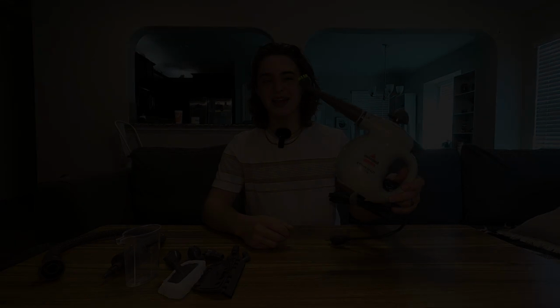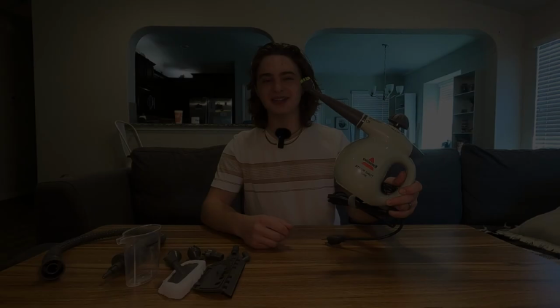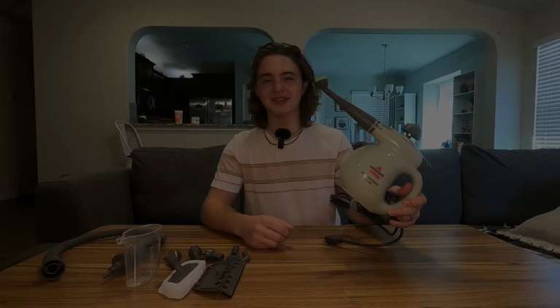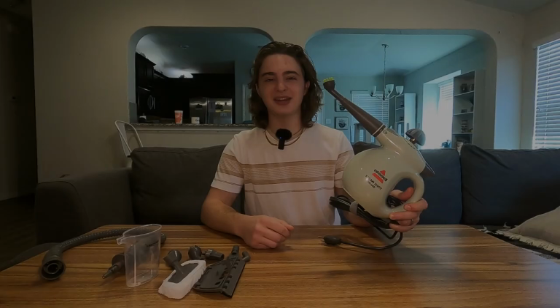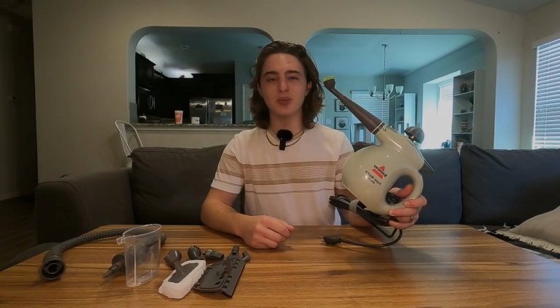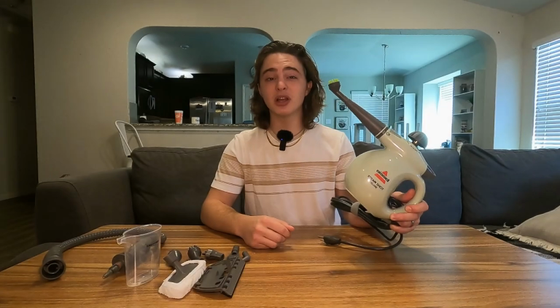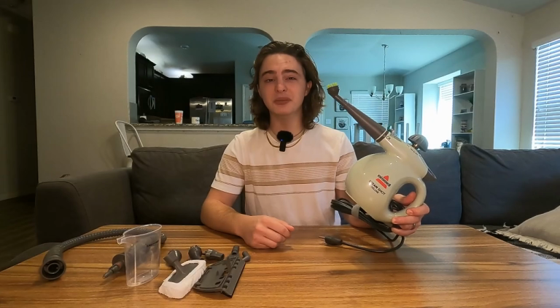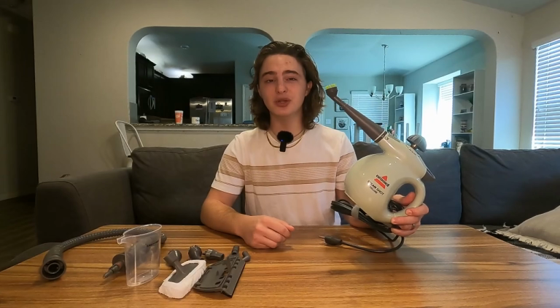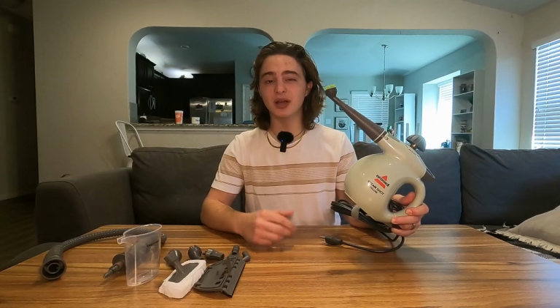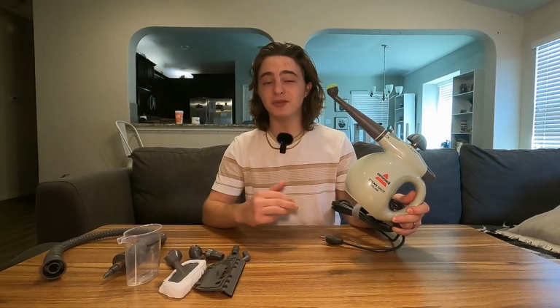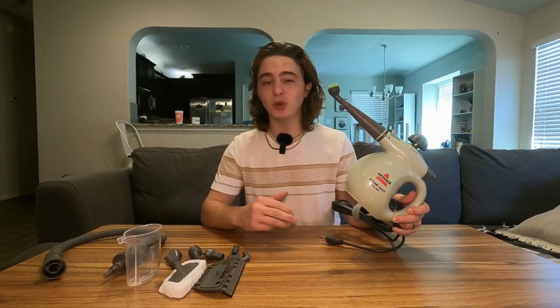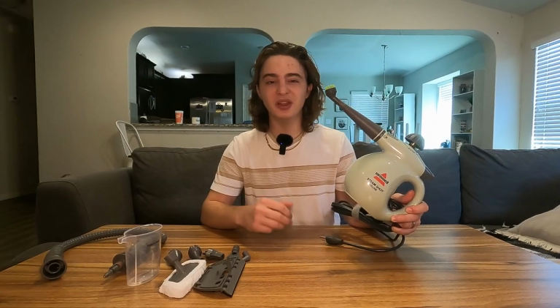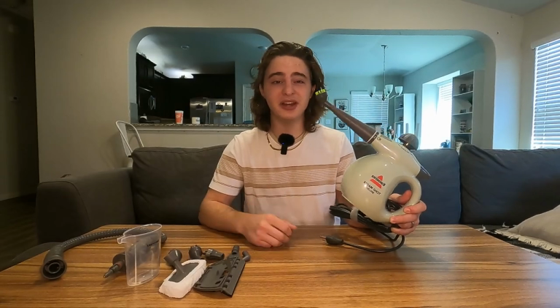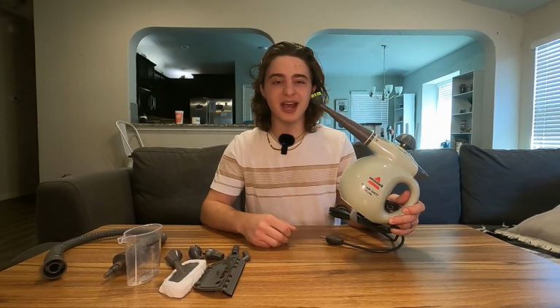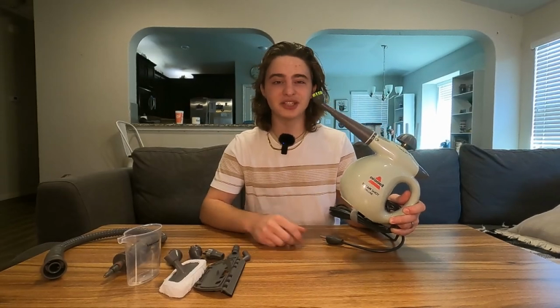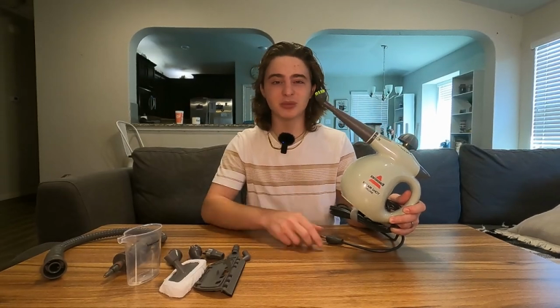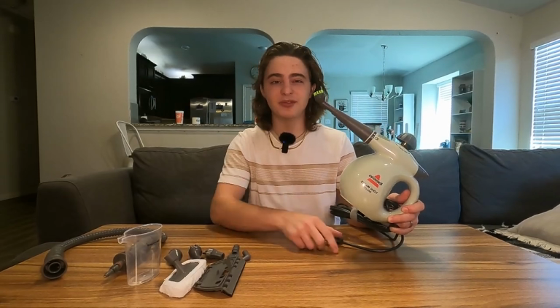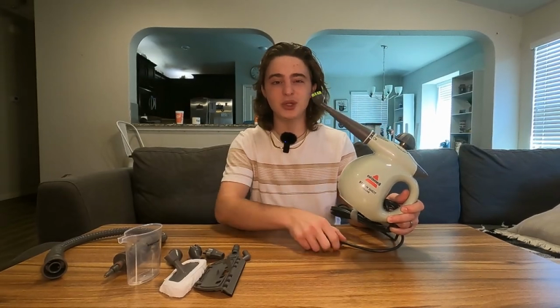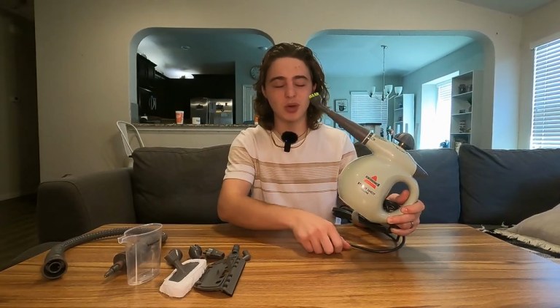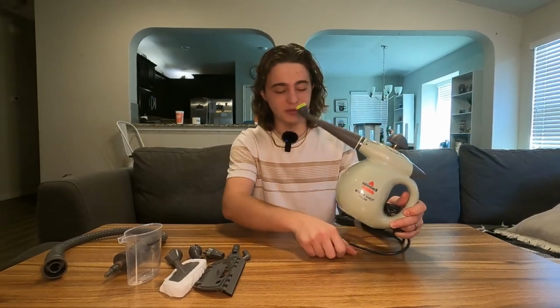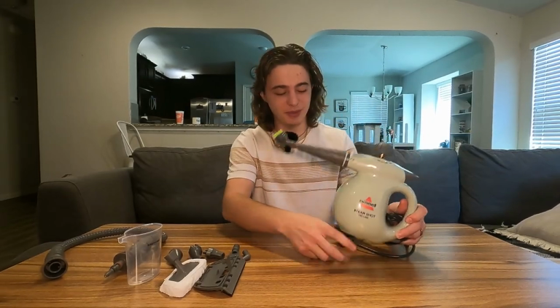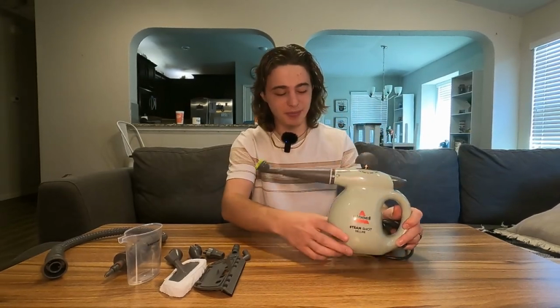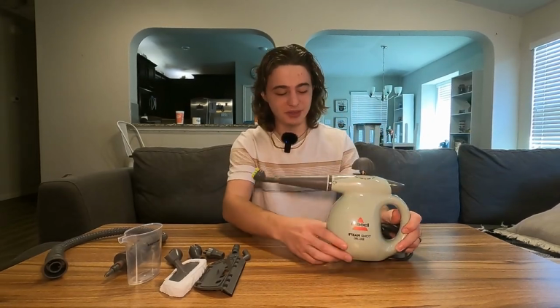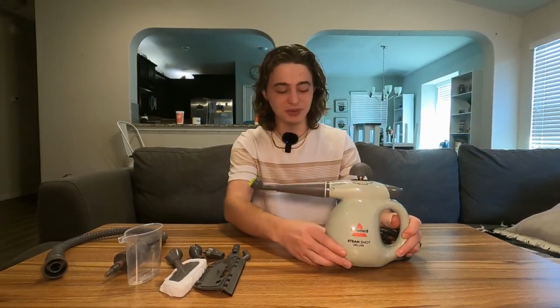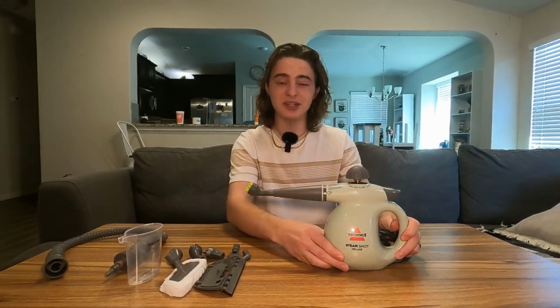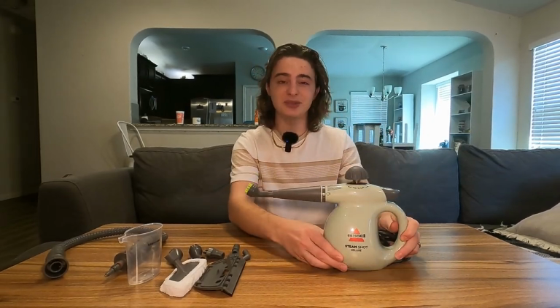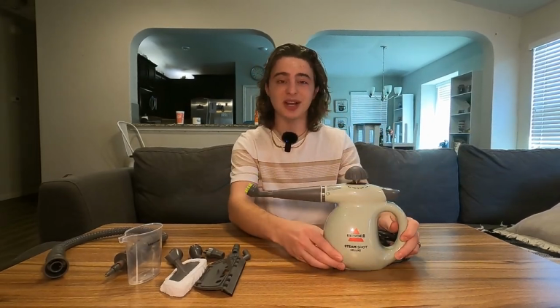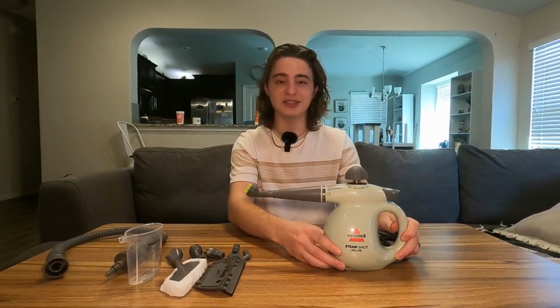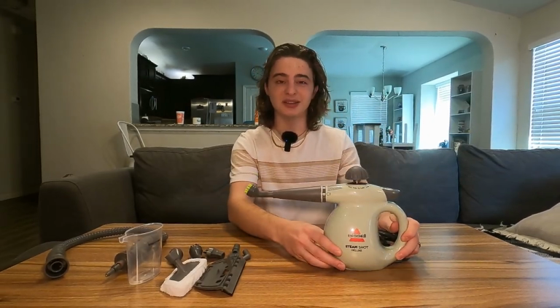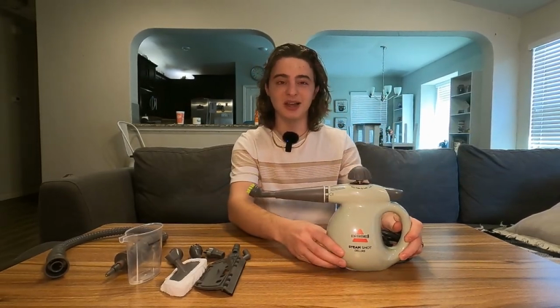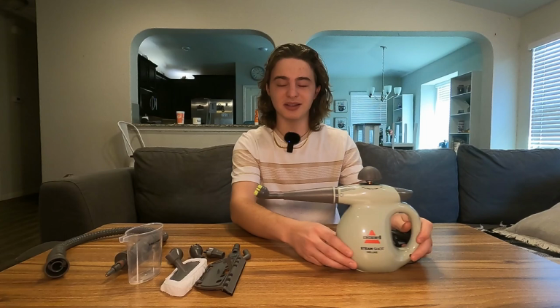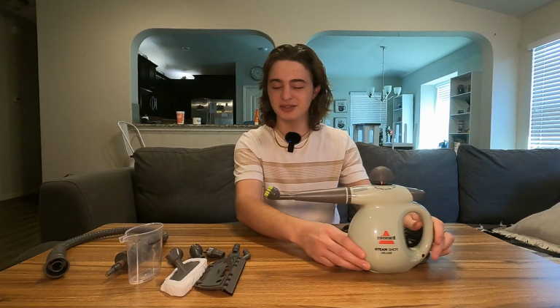Hey guys, today we're going to be doing a full in-action review of the Bissell Steamshot Deluxe.